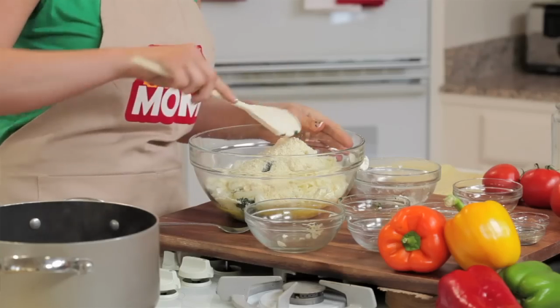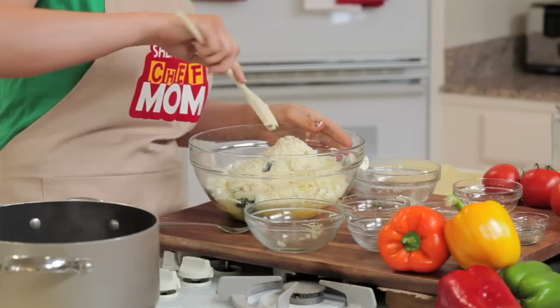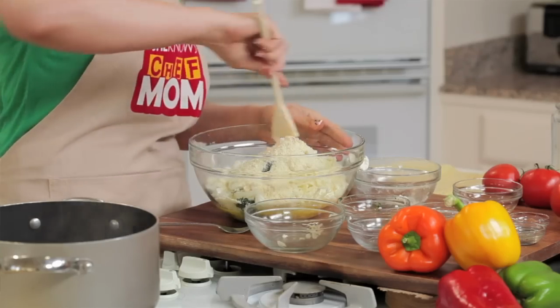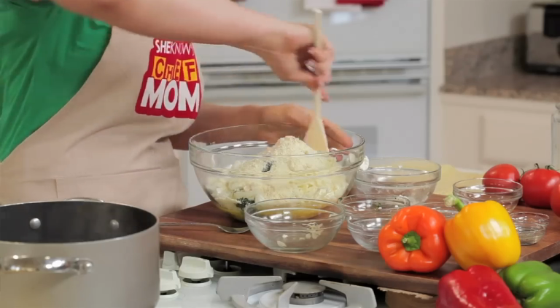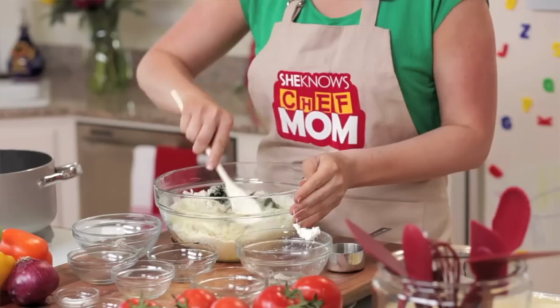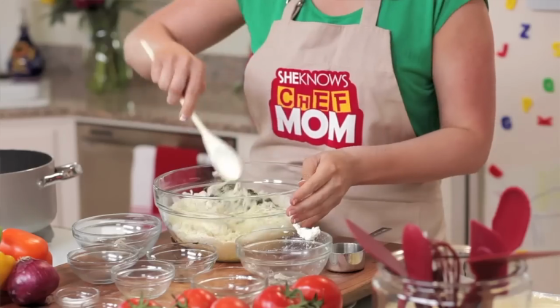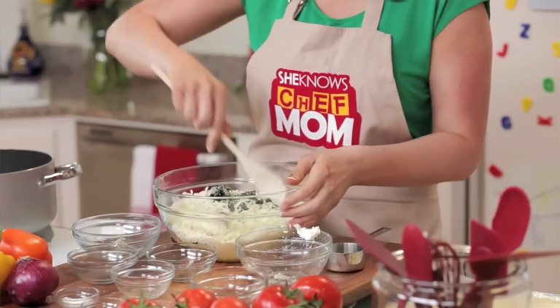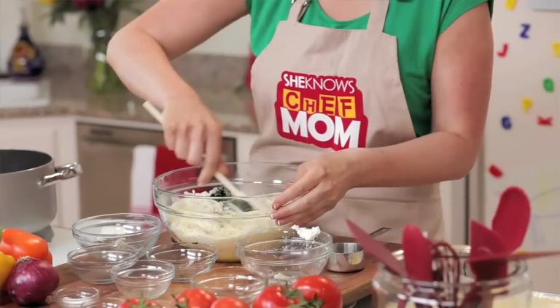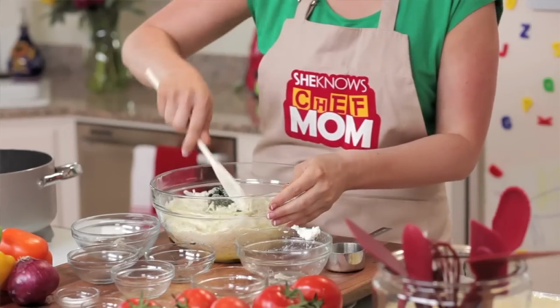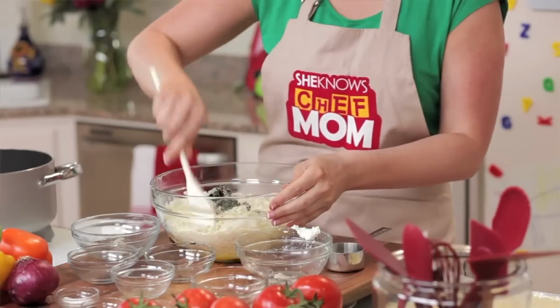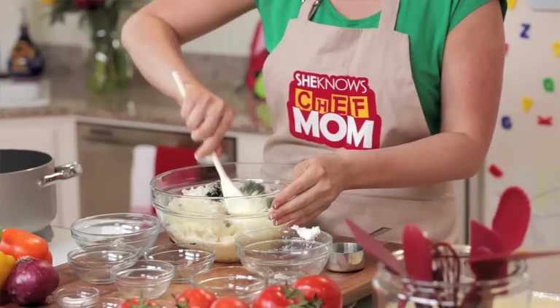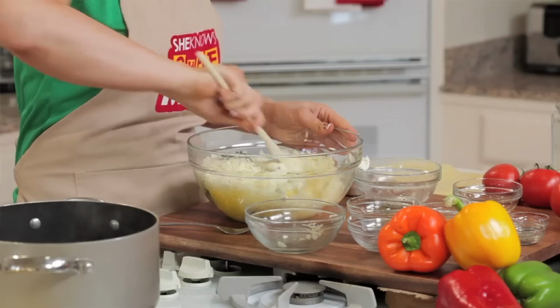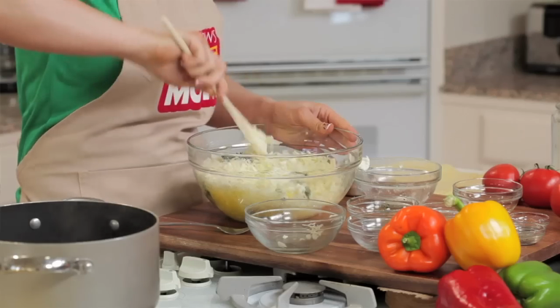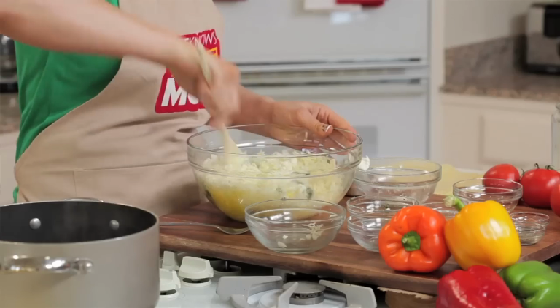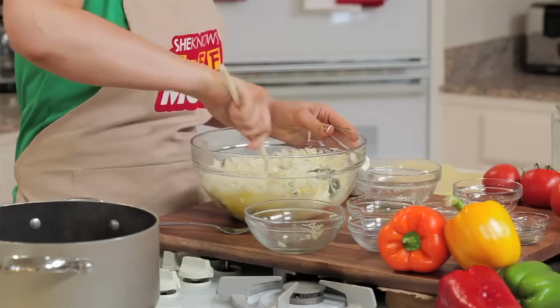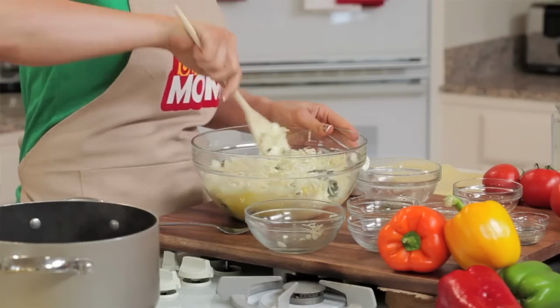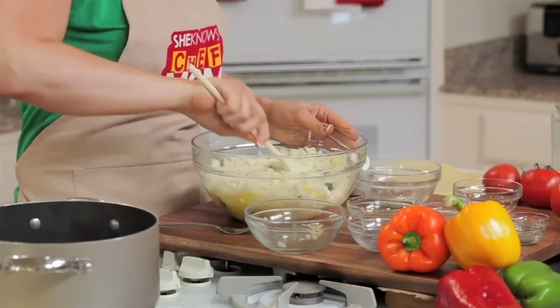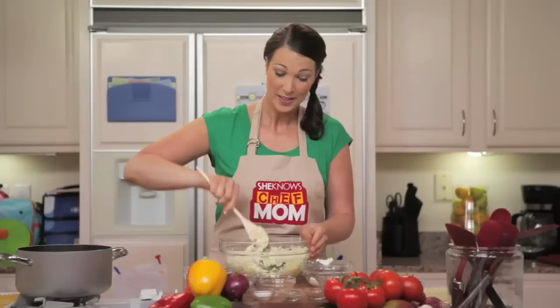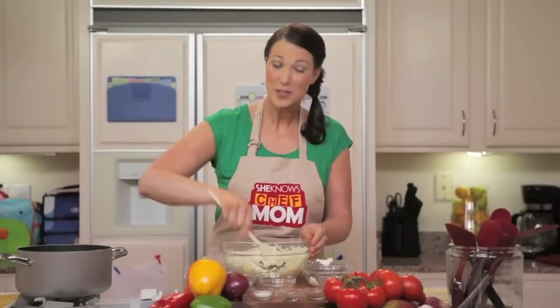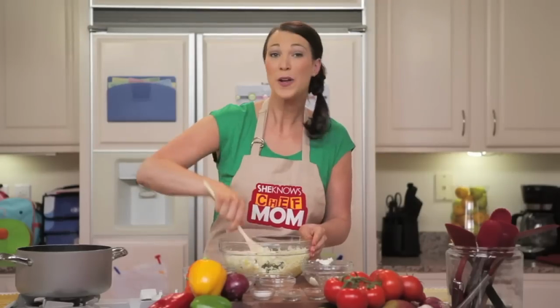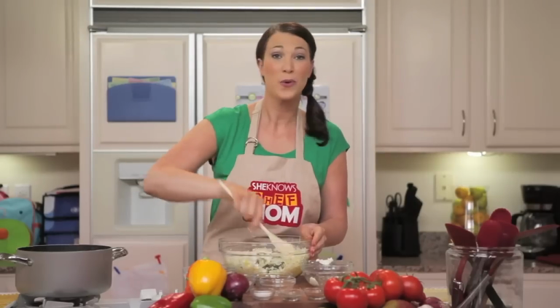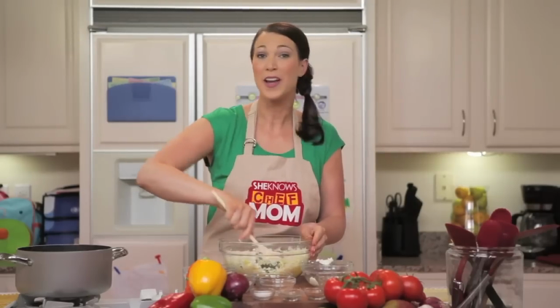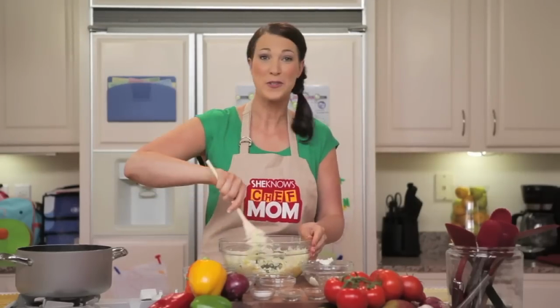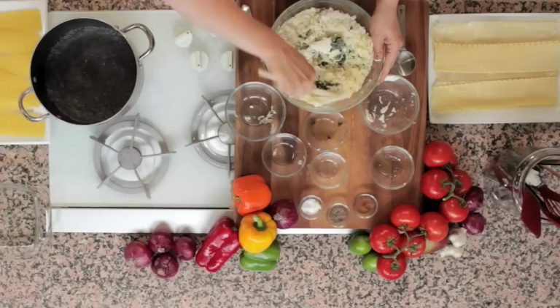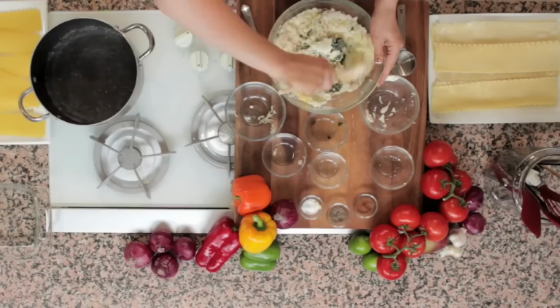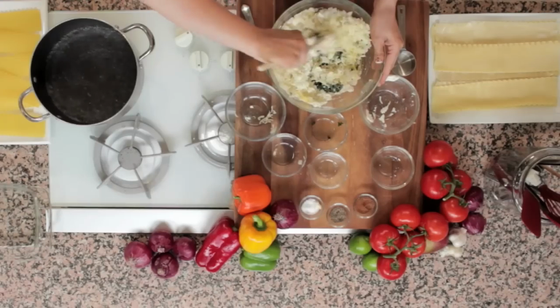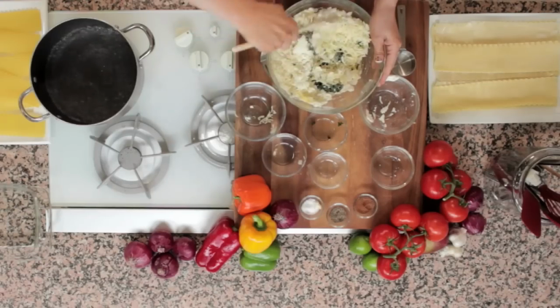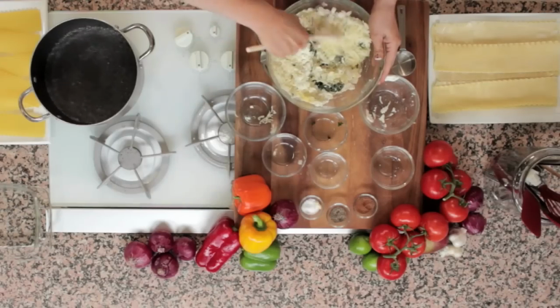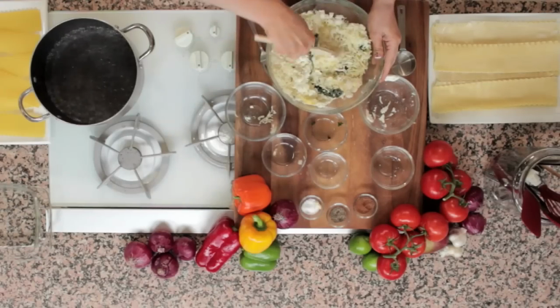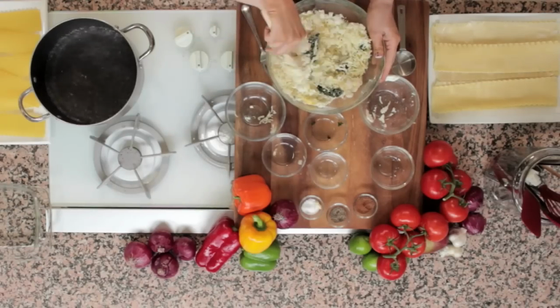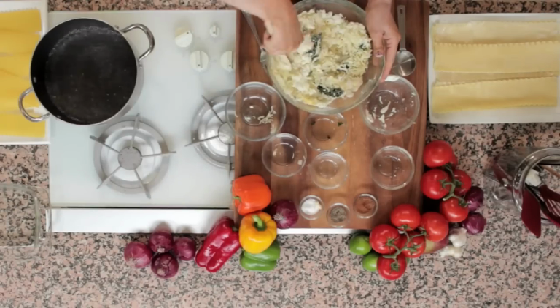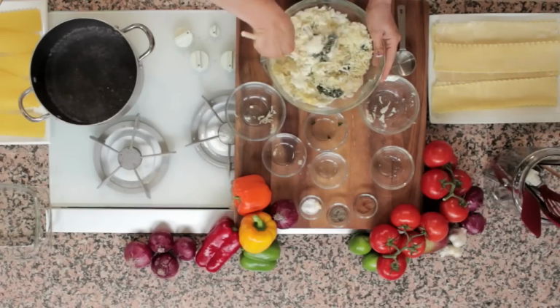We're going to mix this together. This is quite a workout, so you won't need to go to the gym later in the day.